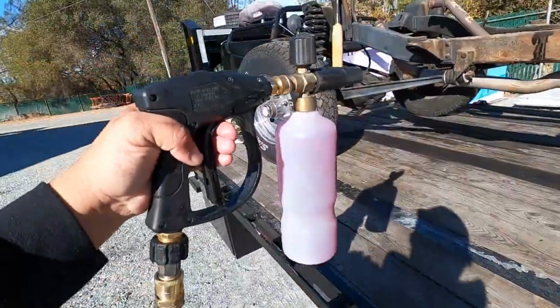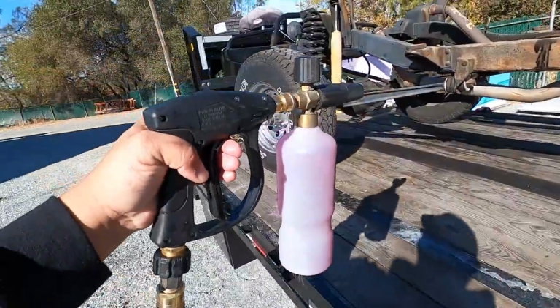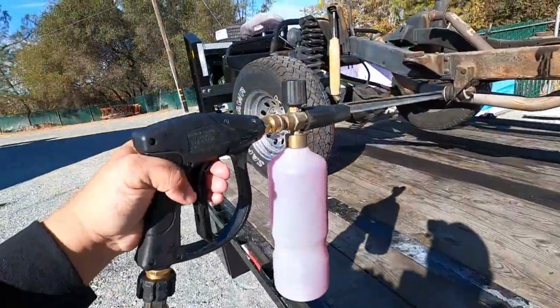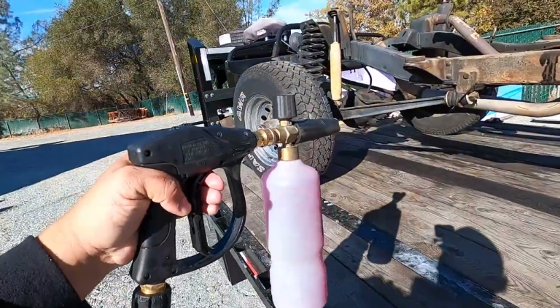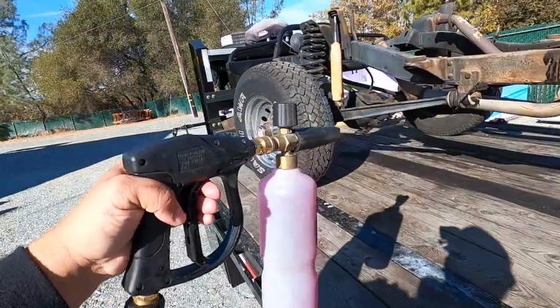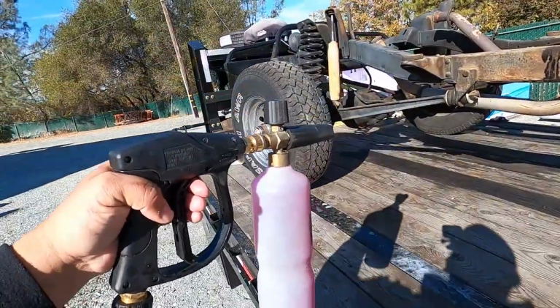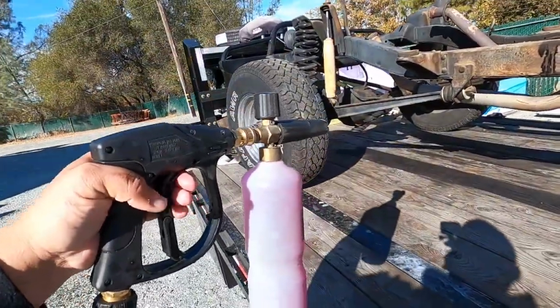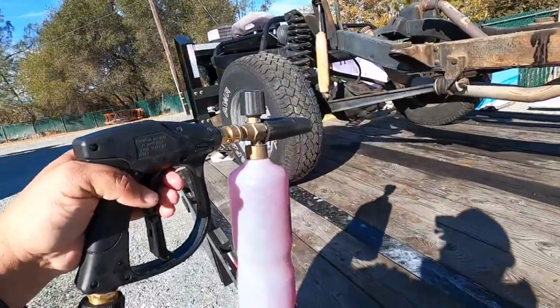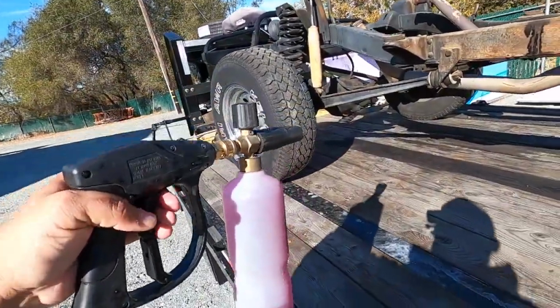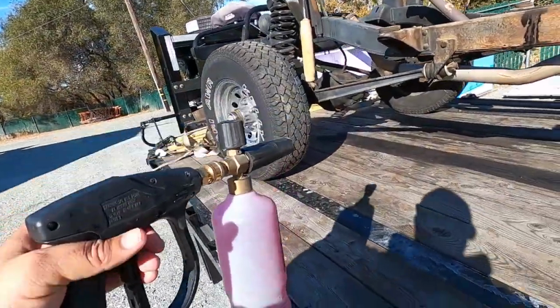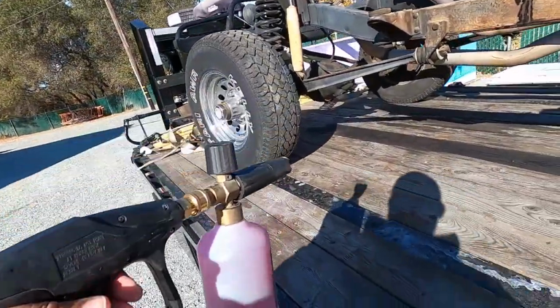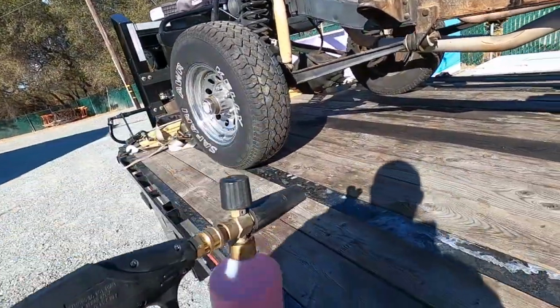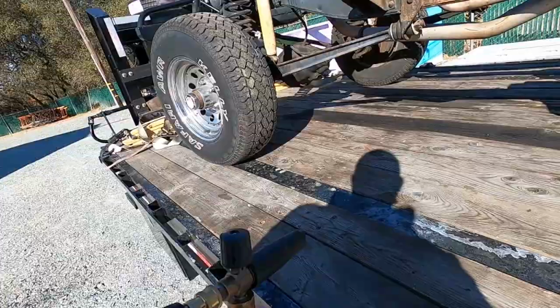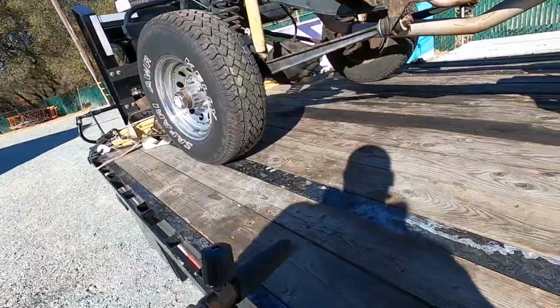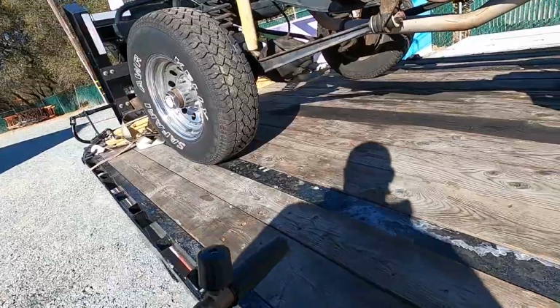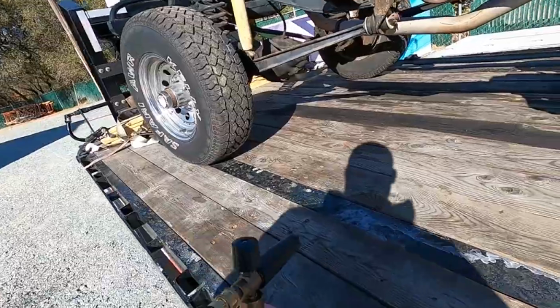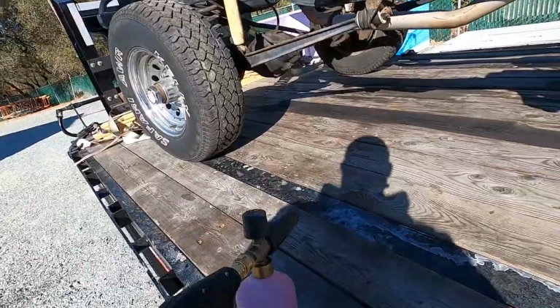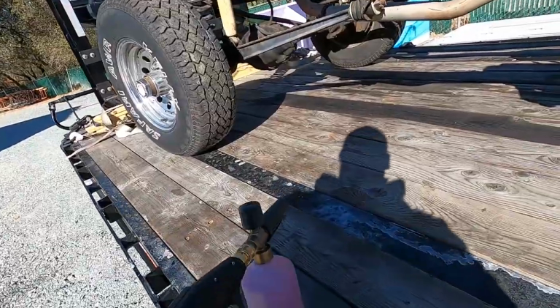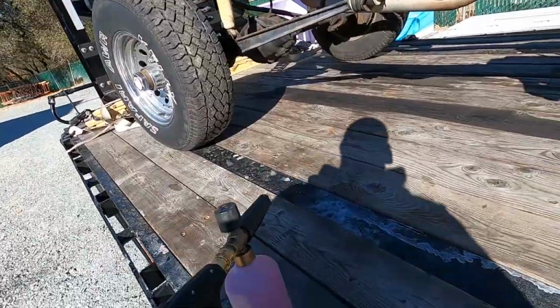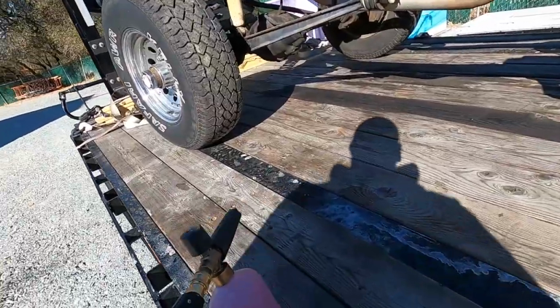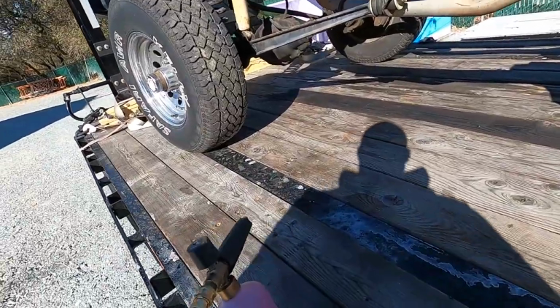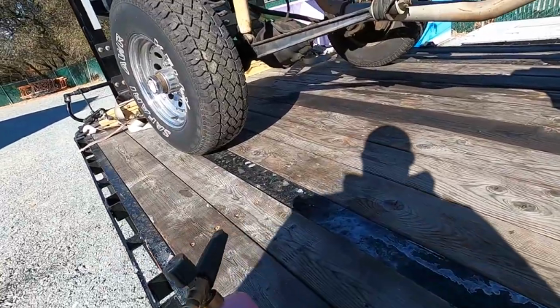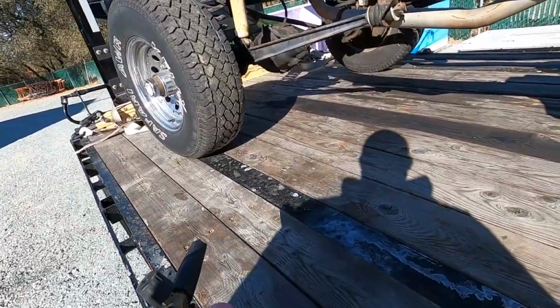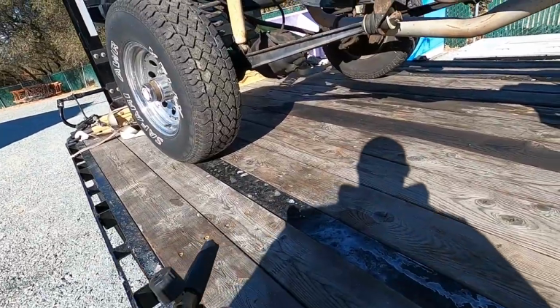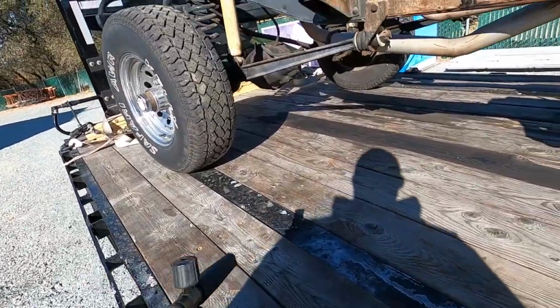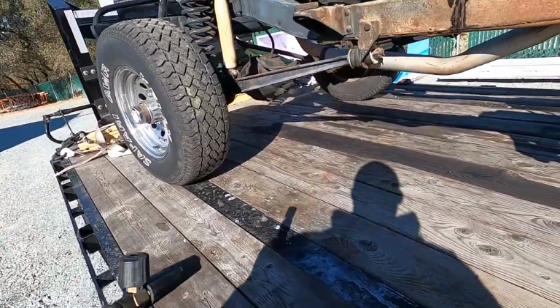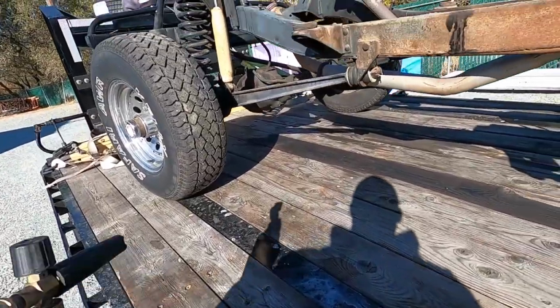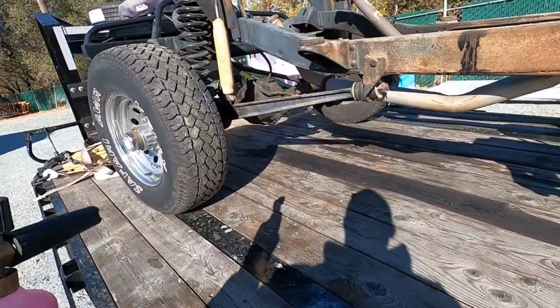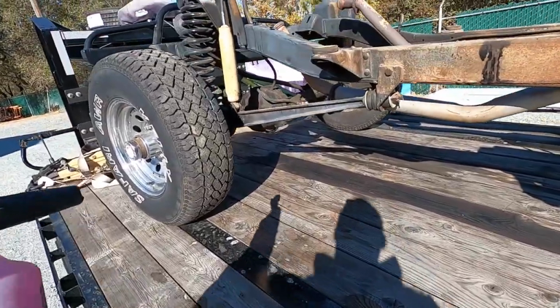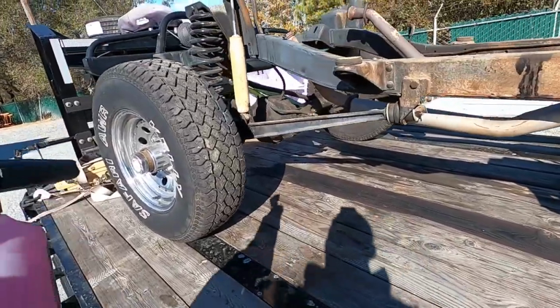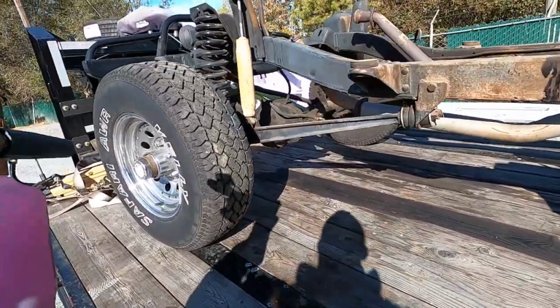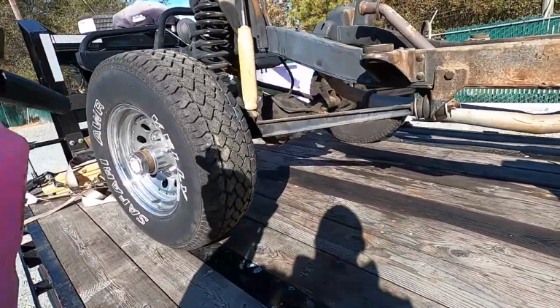Alright guys, this is what we're using — the shorty with the foam cannon. This thing makes things so easy.